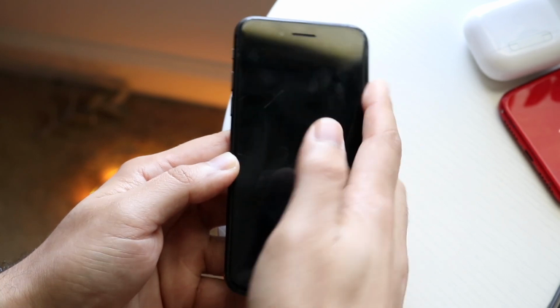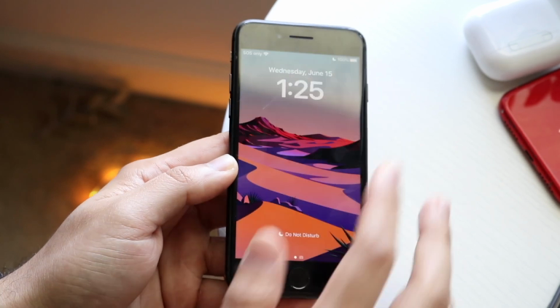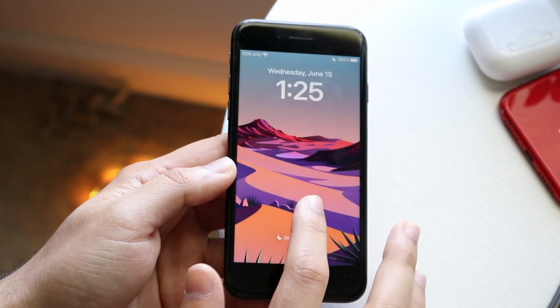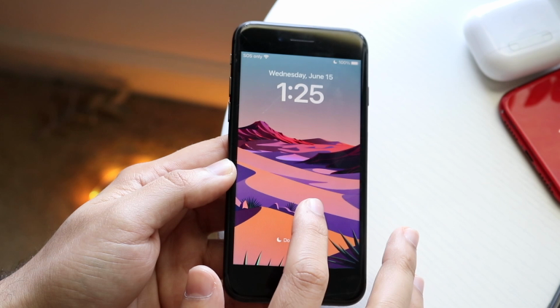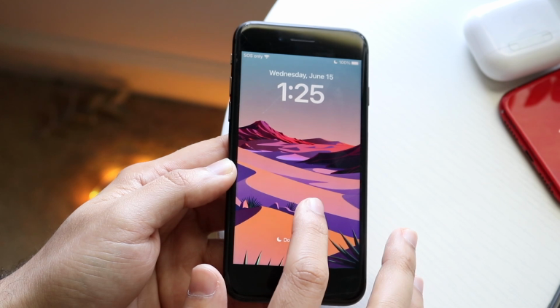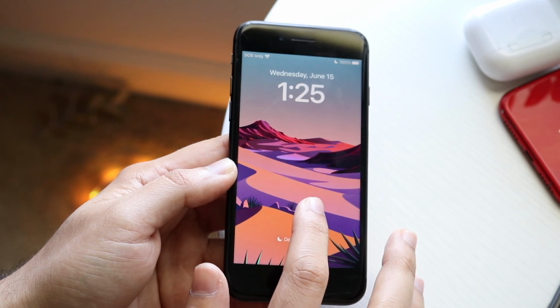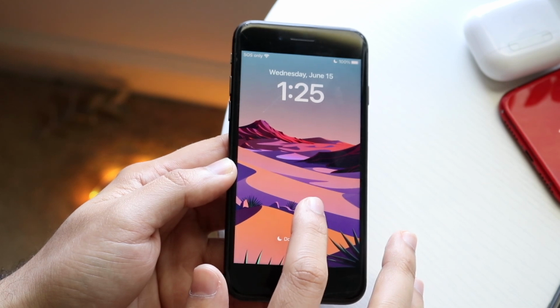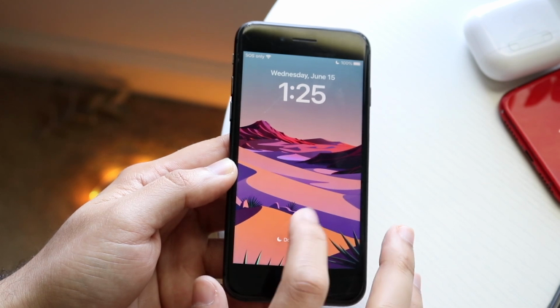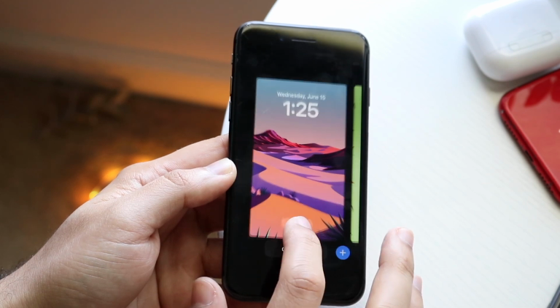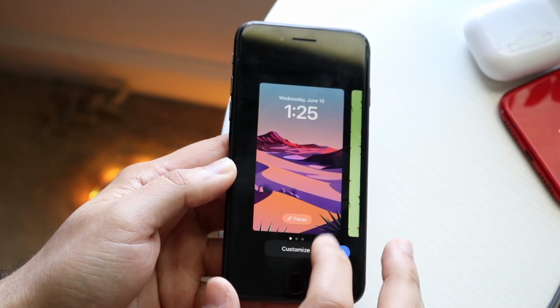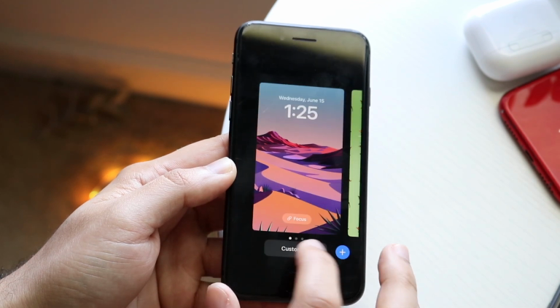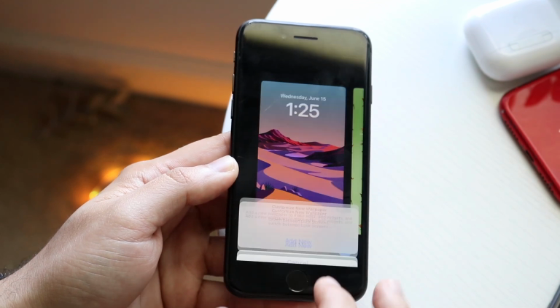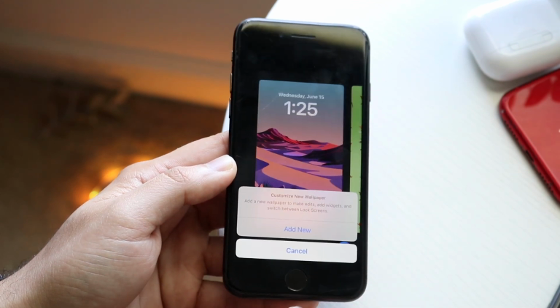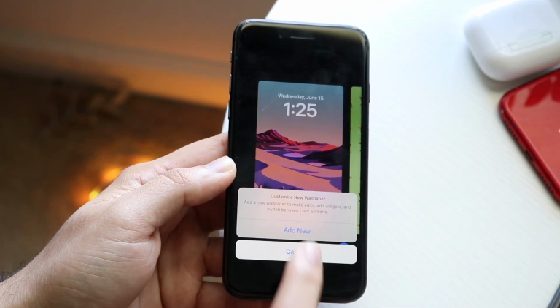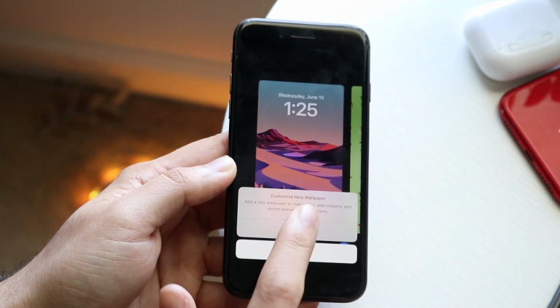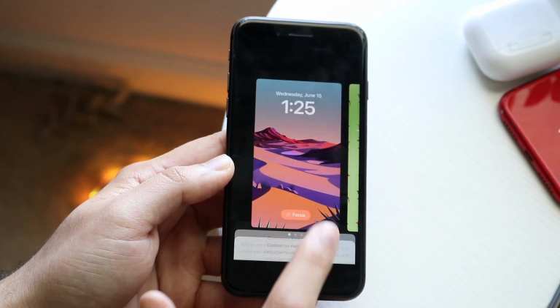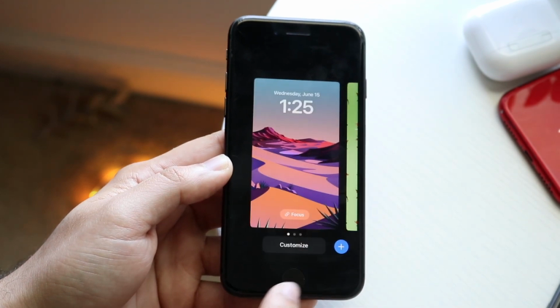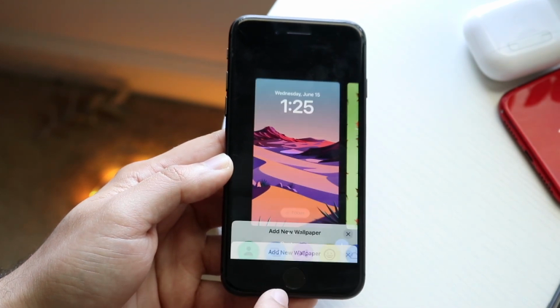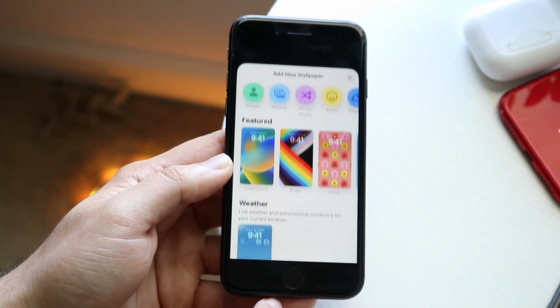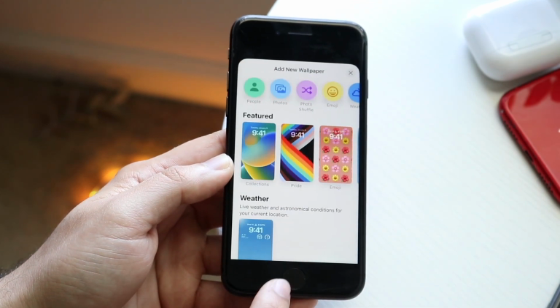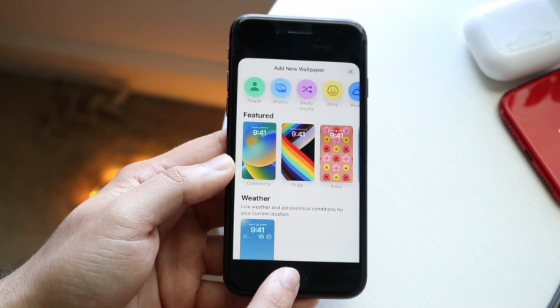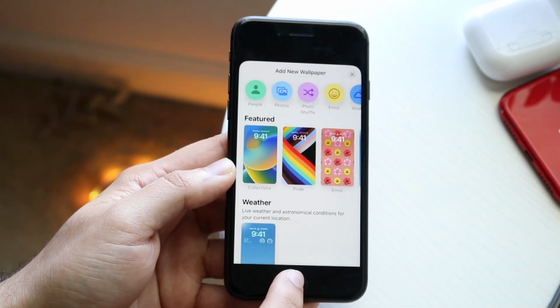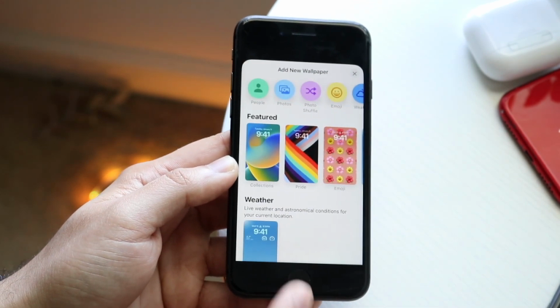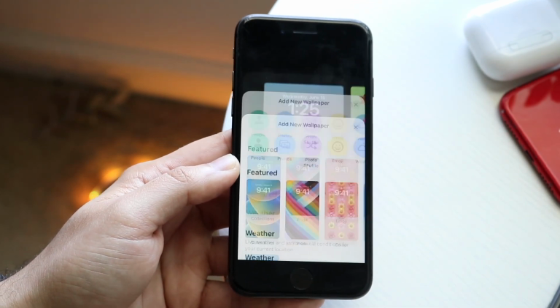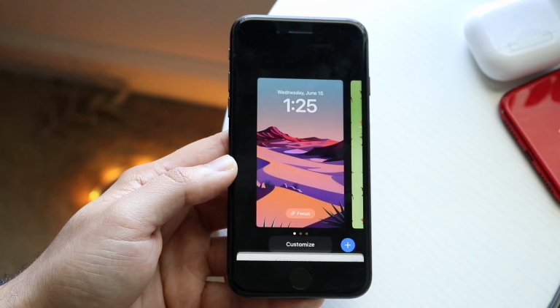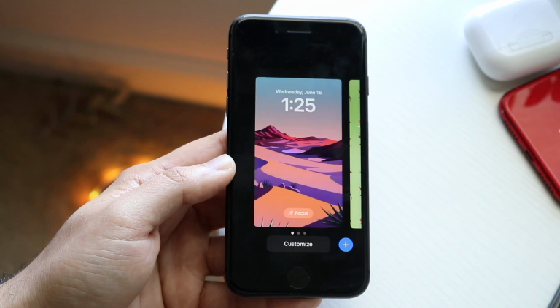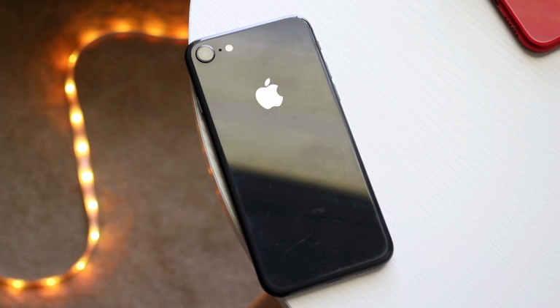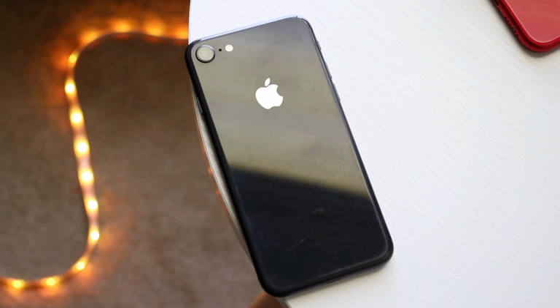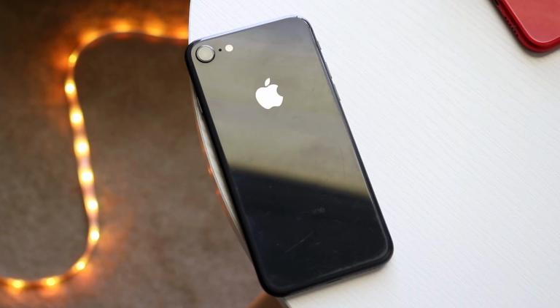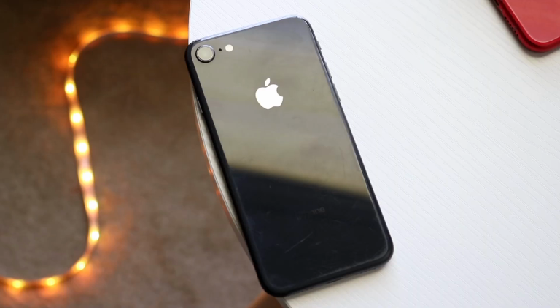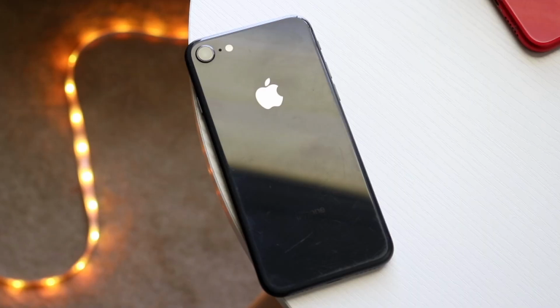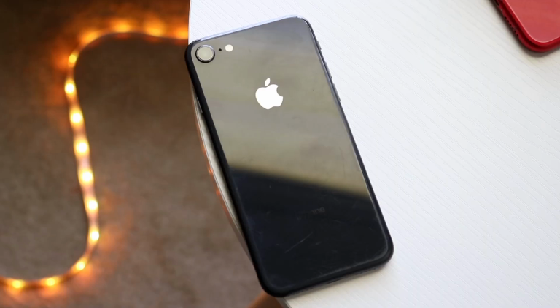Pricing has gone down a little bit too, but the biggest thing is iOS 16, and this is where I want to direct your focus.